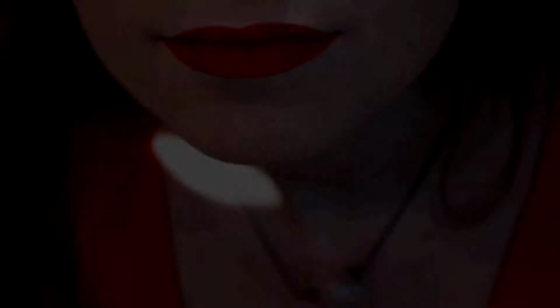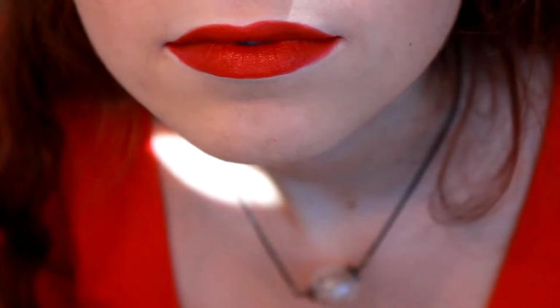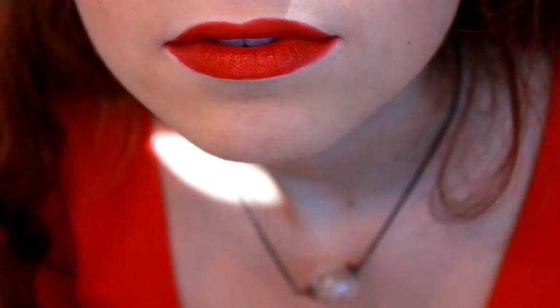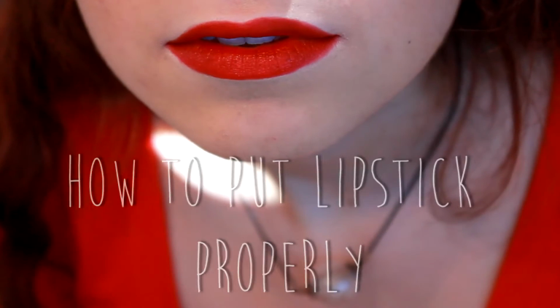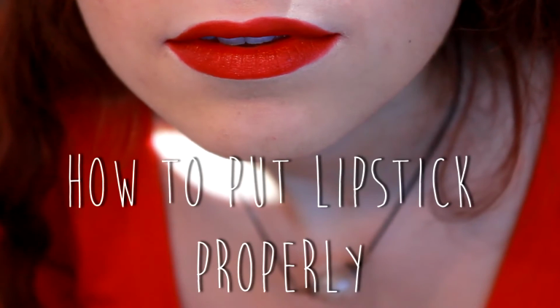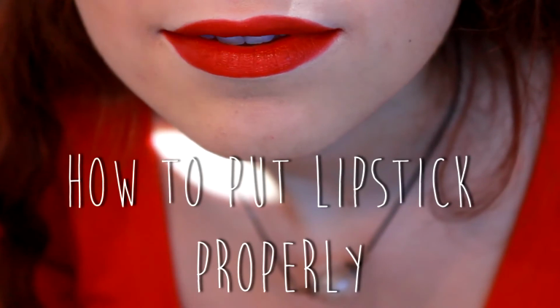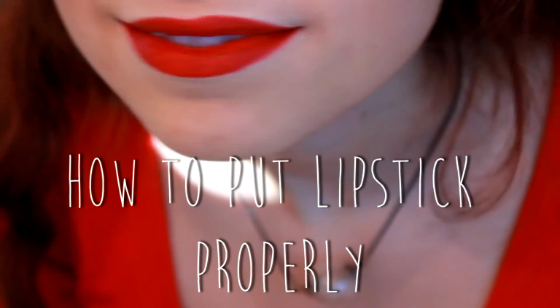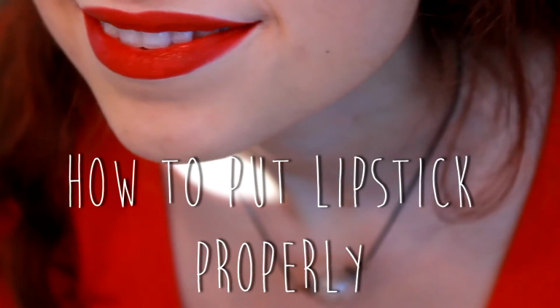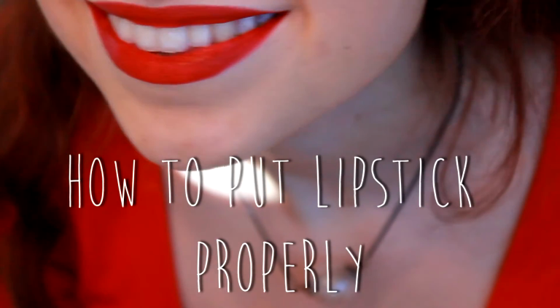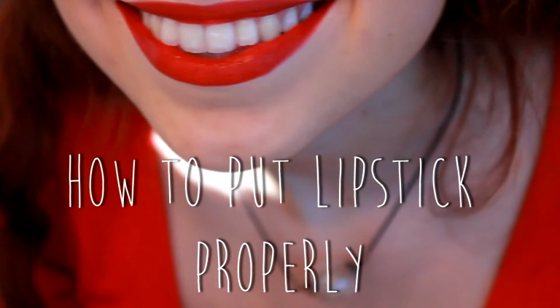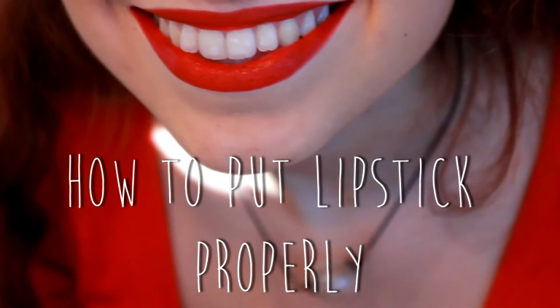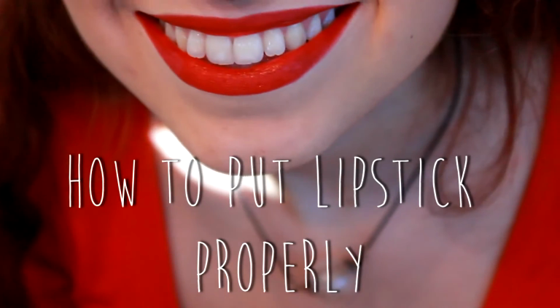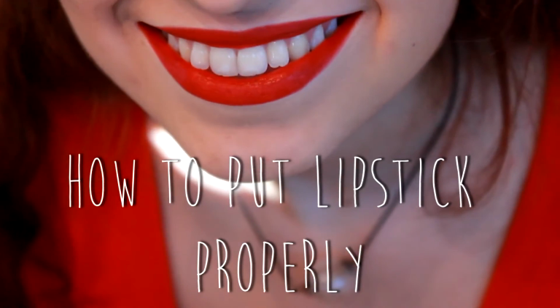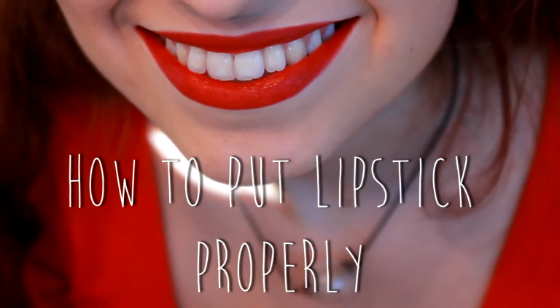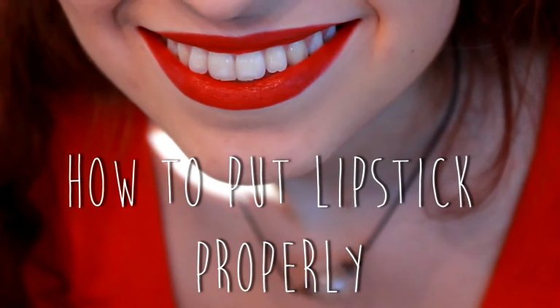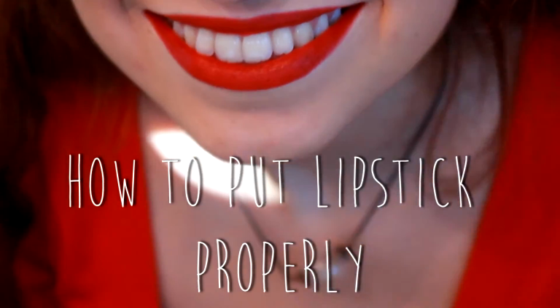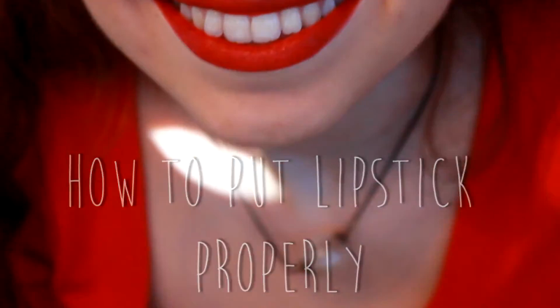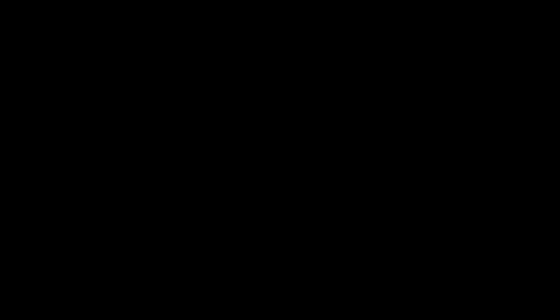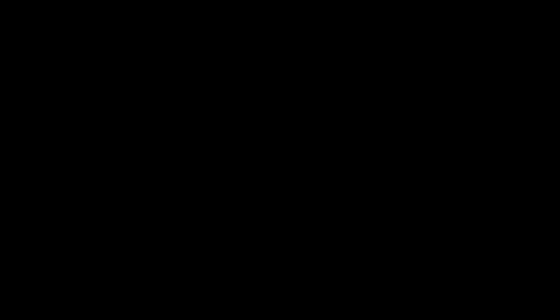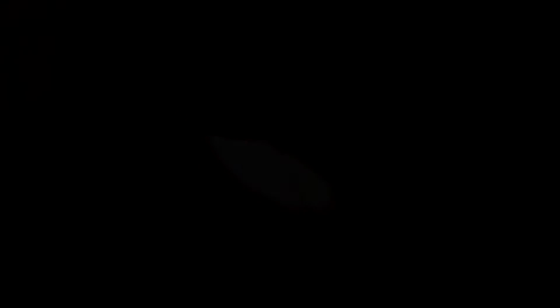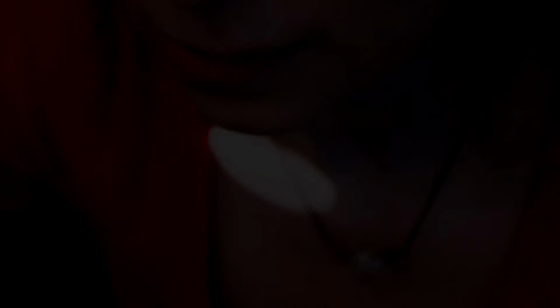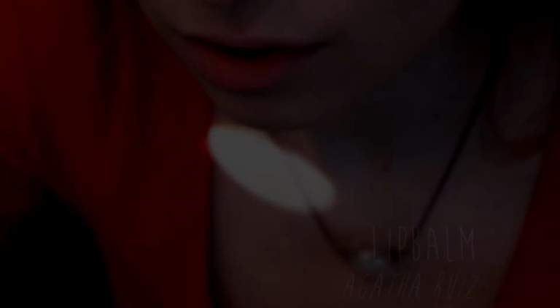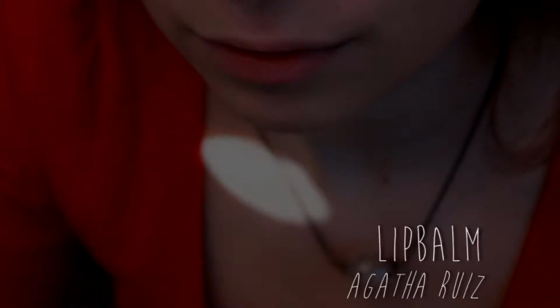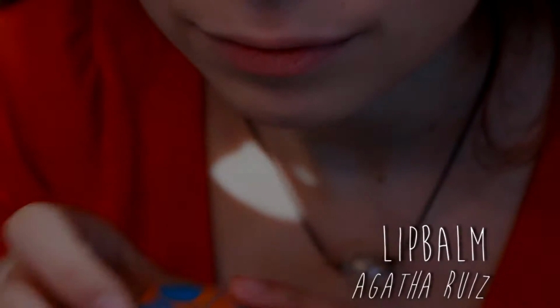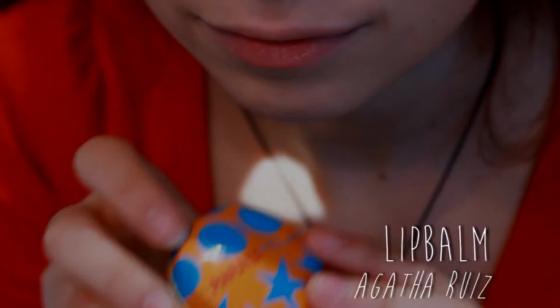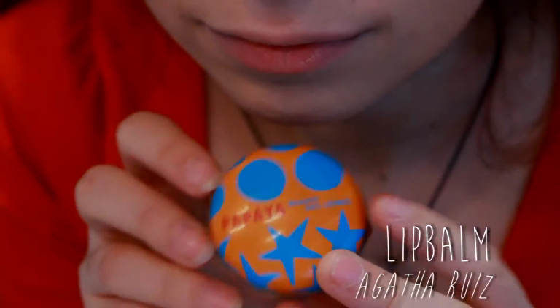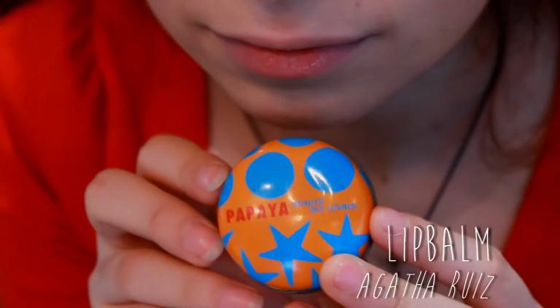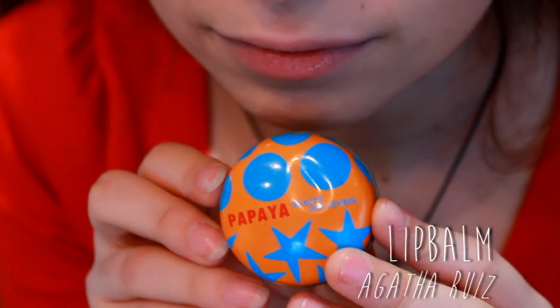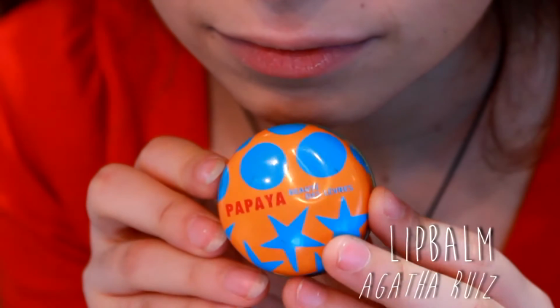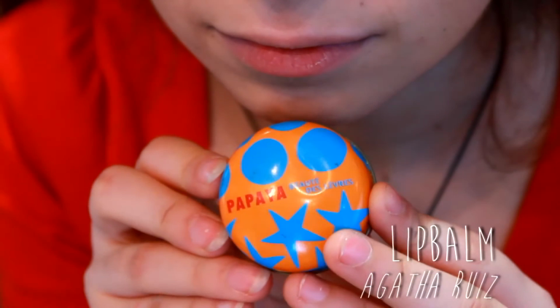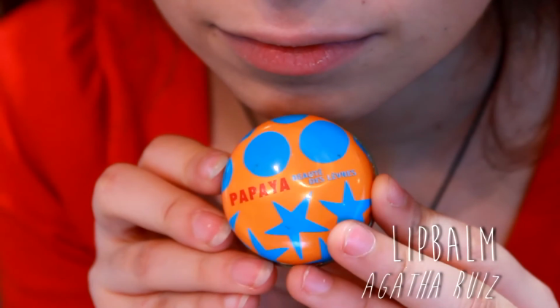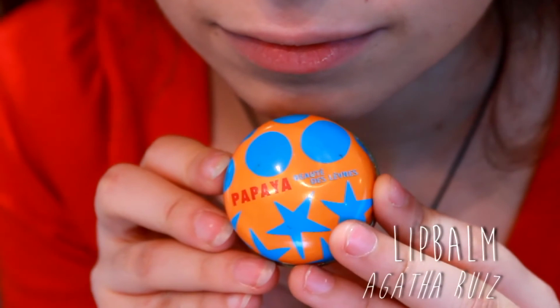Hi everyone, my name is Laura and today we're going to study the art of putting some lipstick on.